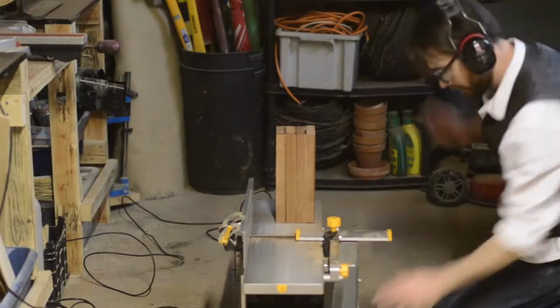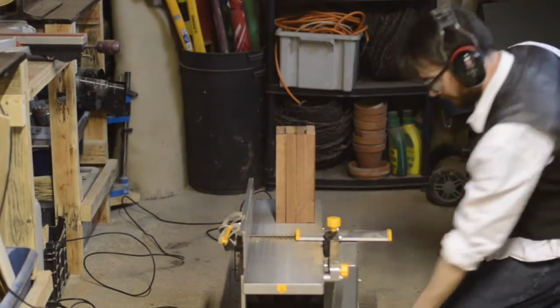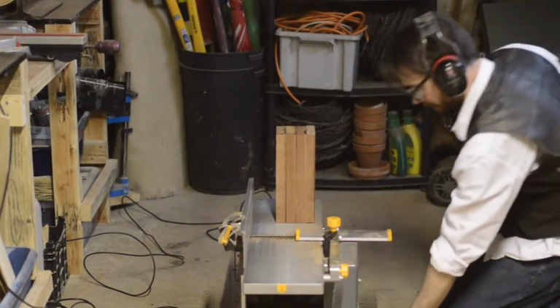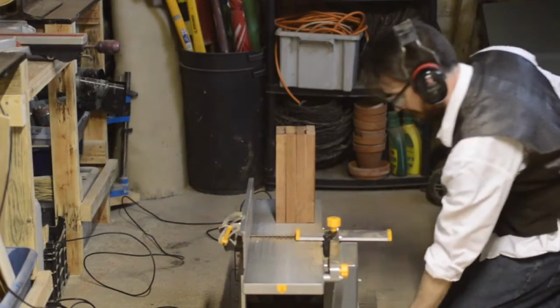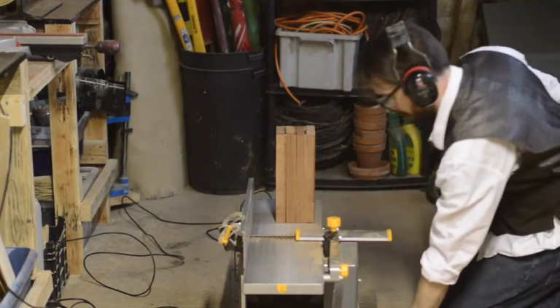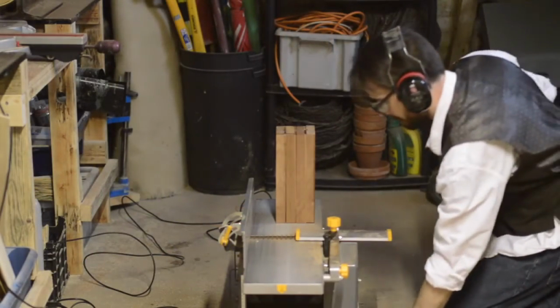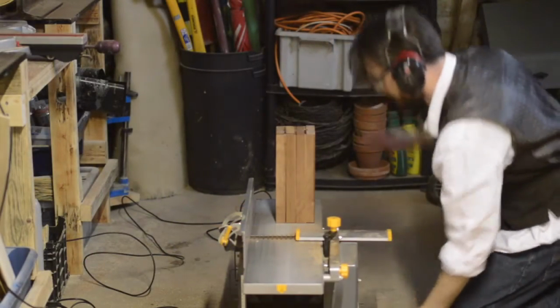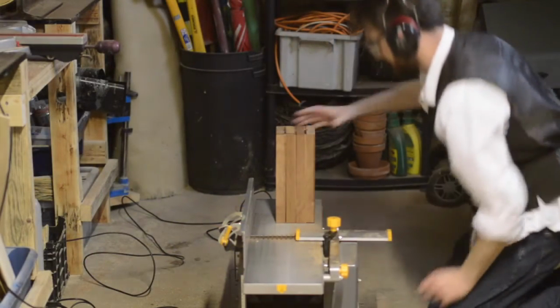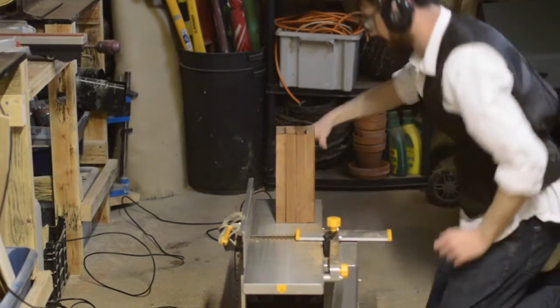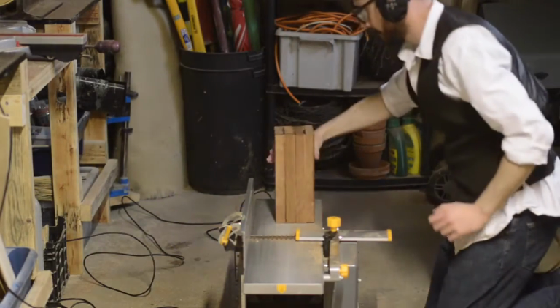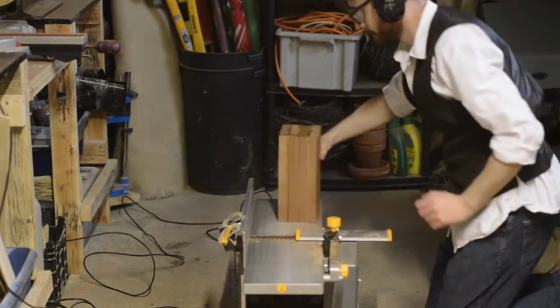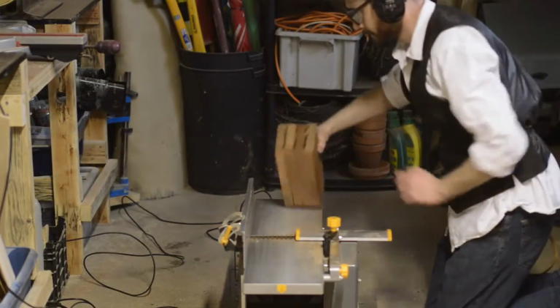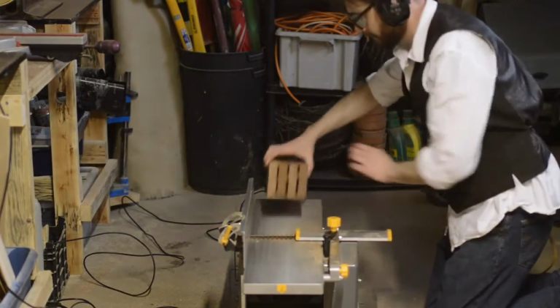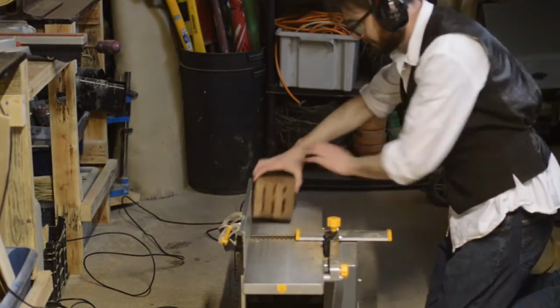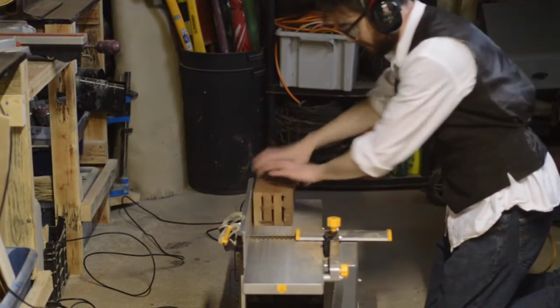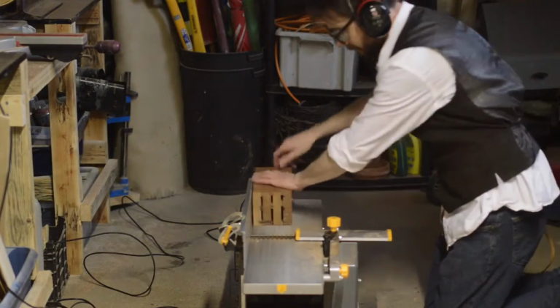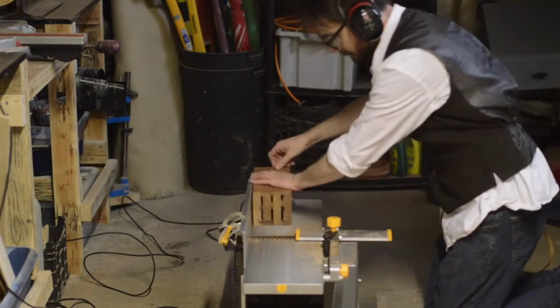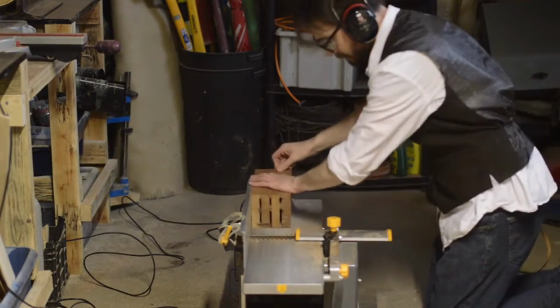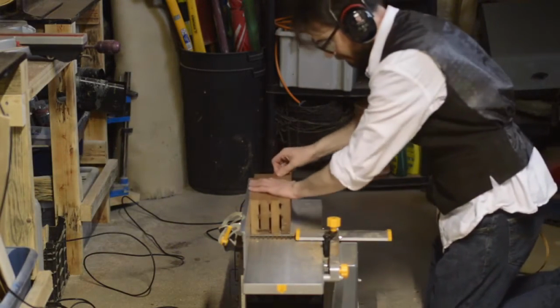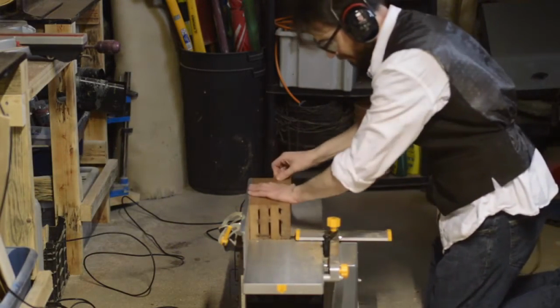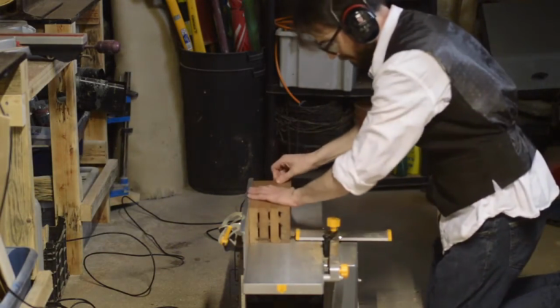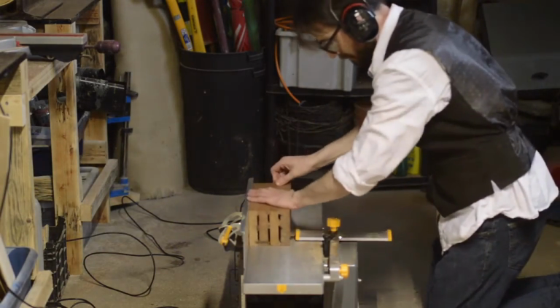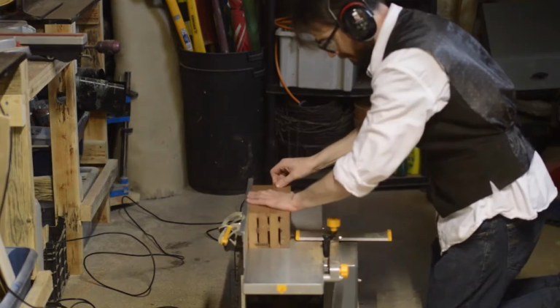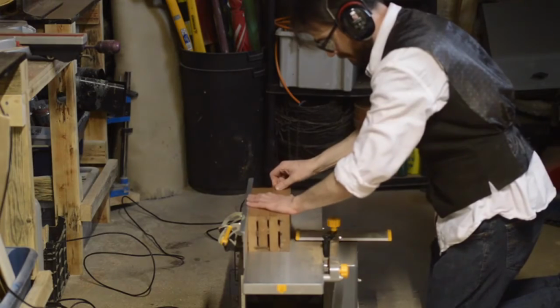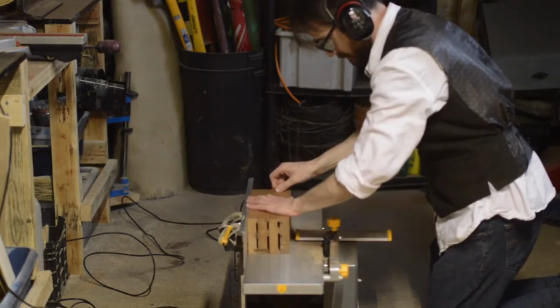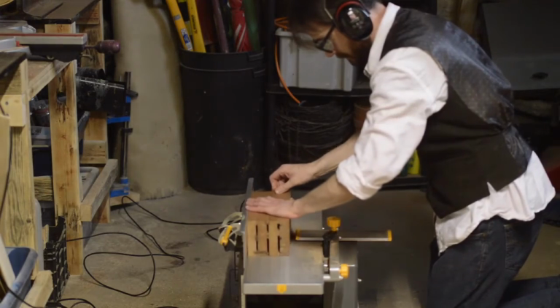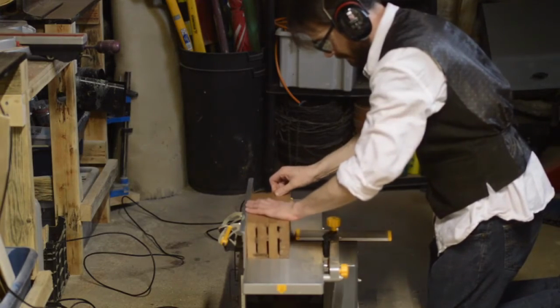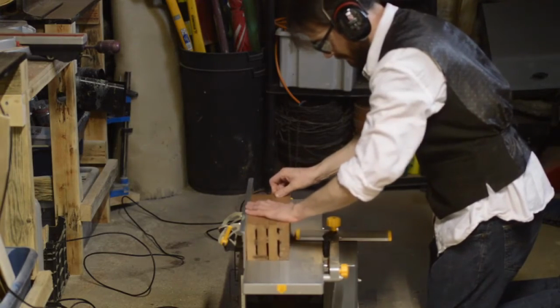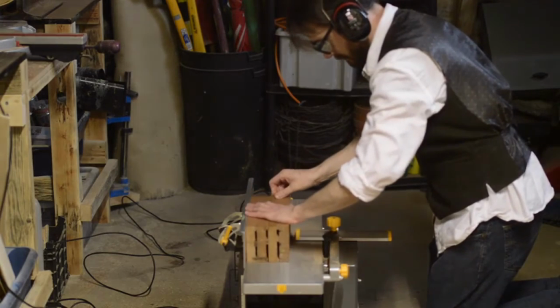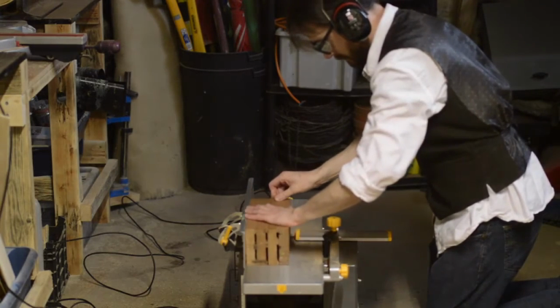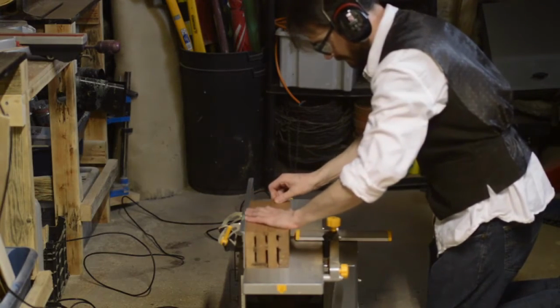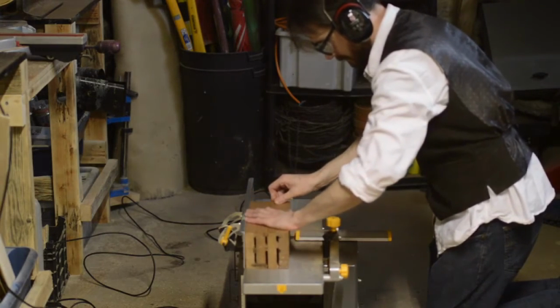The next day, with all the clamps removed, I'm just going to run it through the planer to square up the sides and clean them up a little.